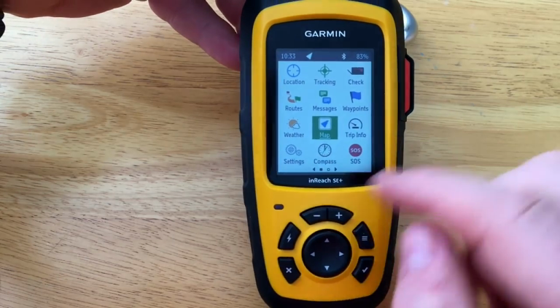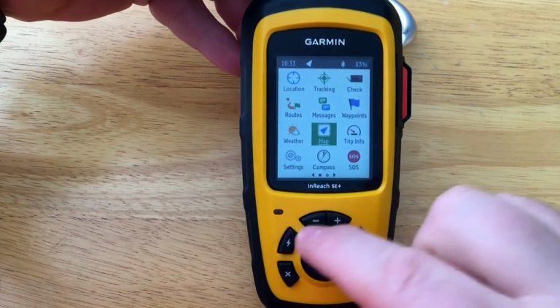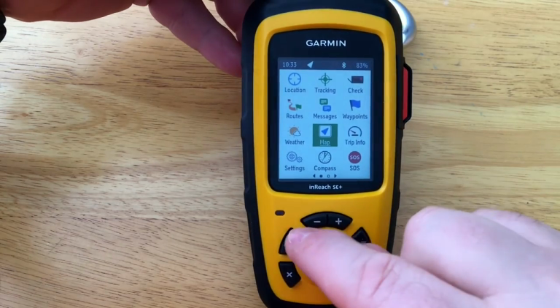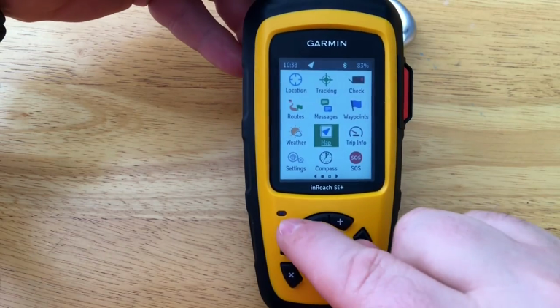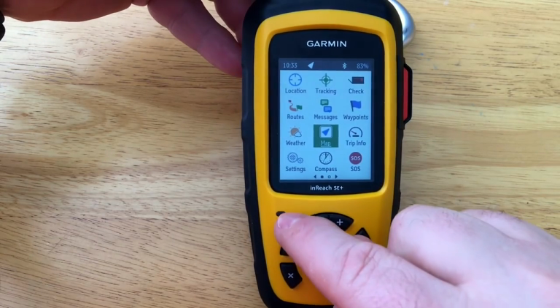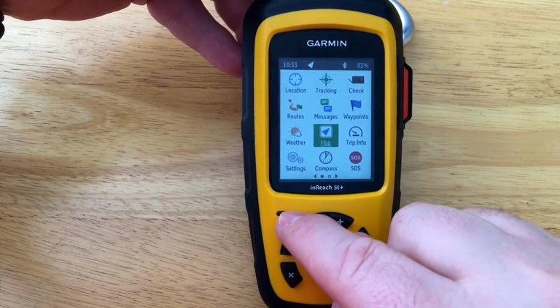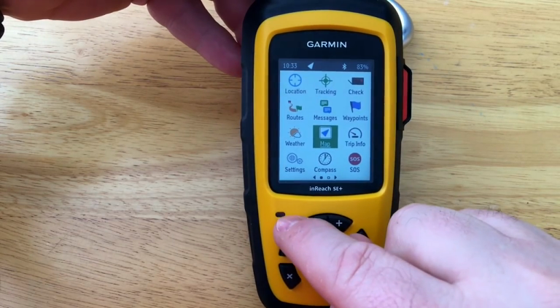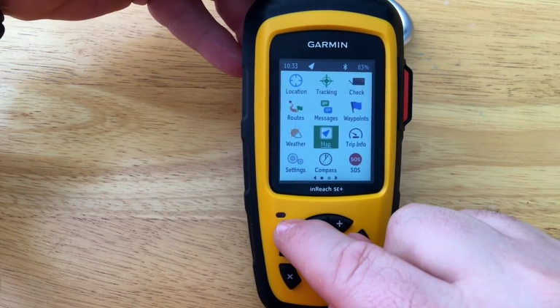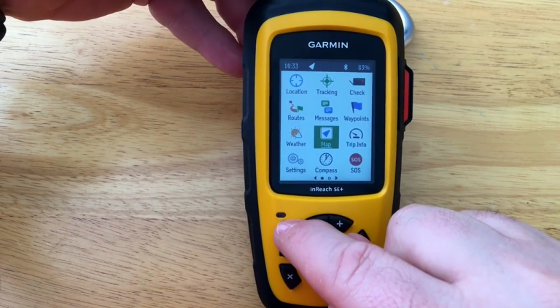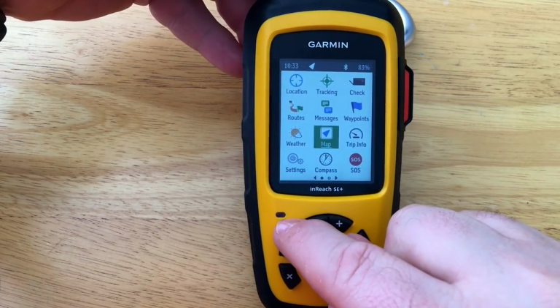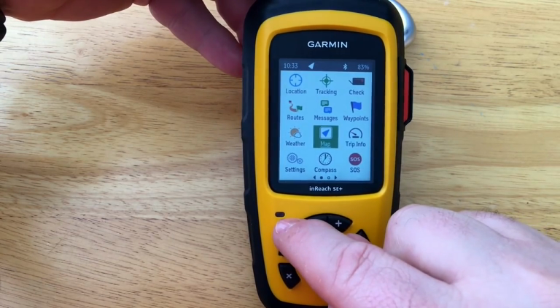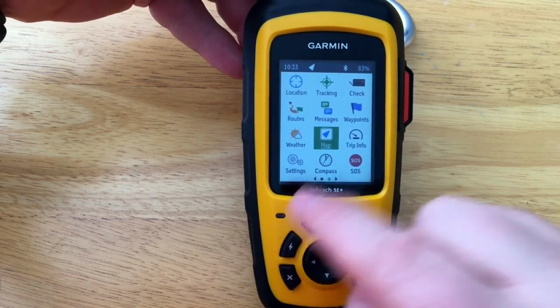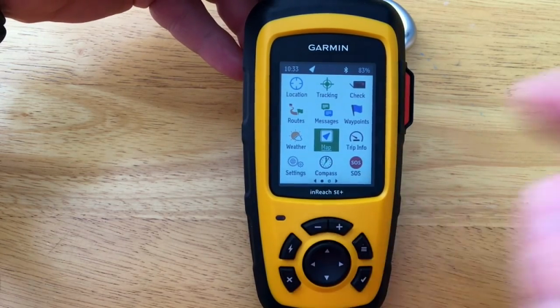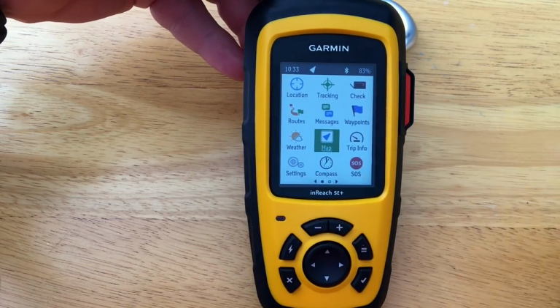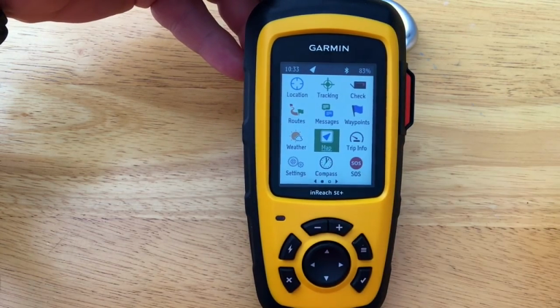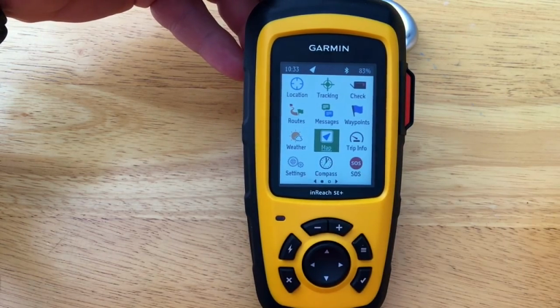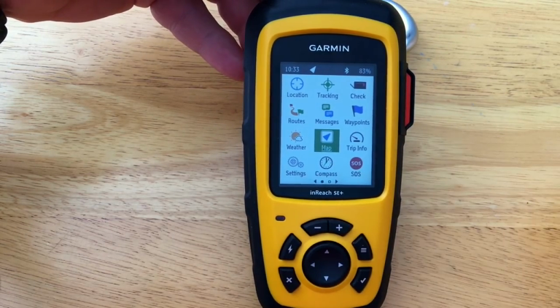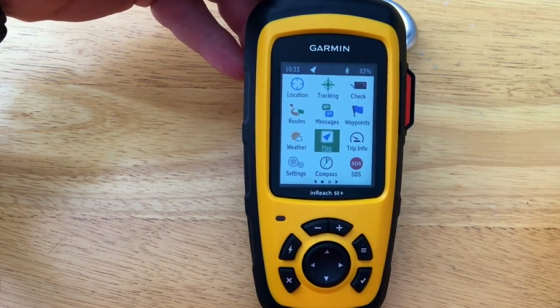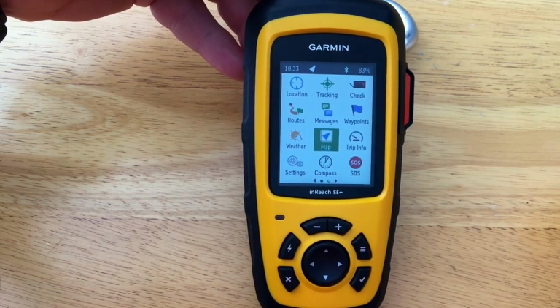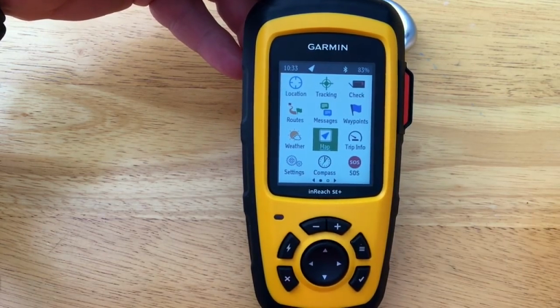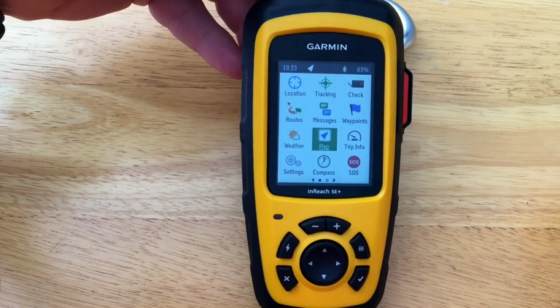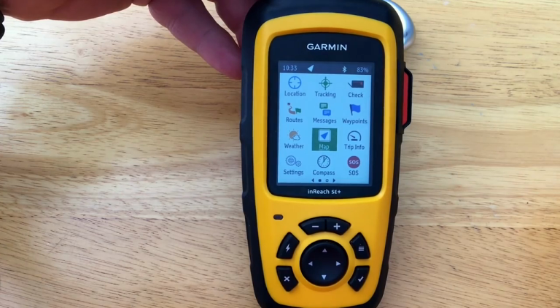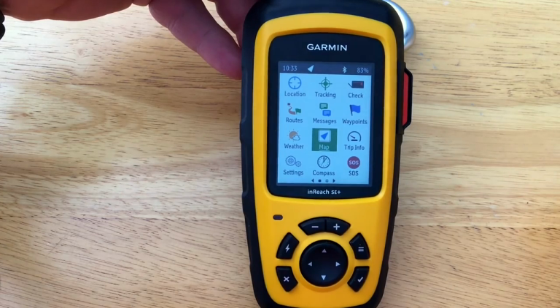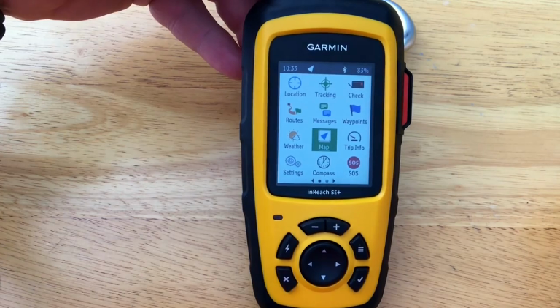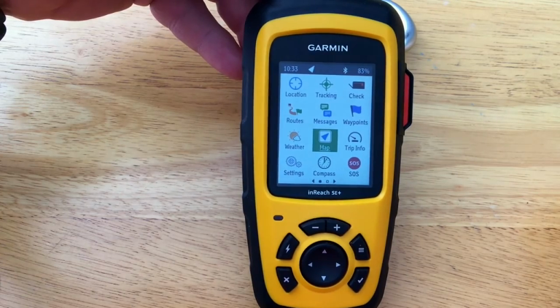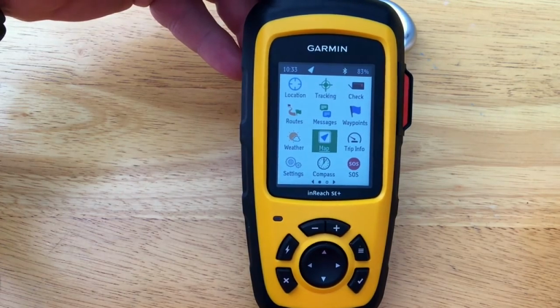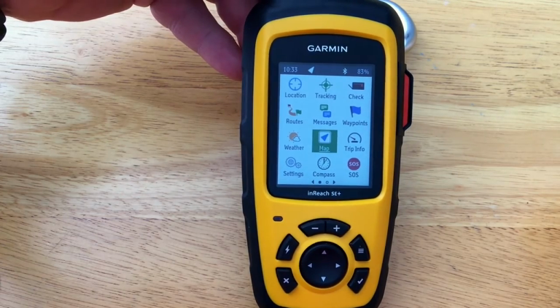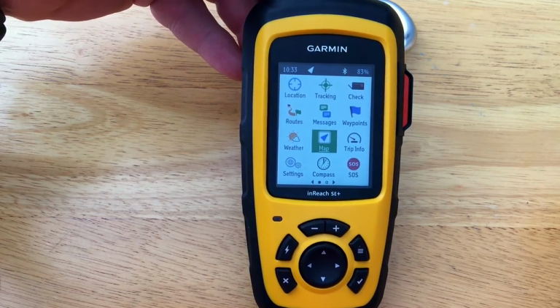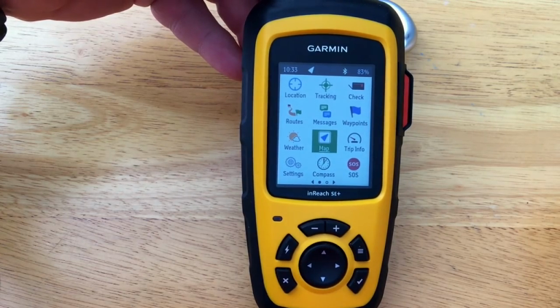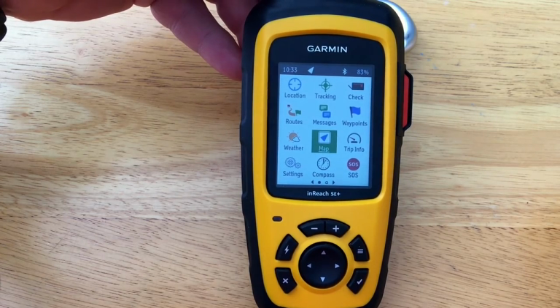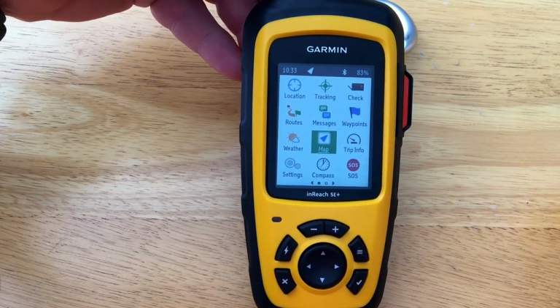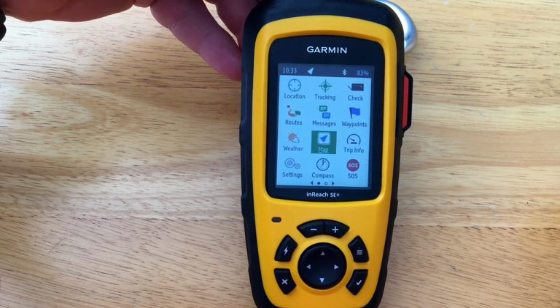We also have our LED light. Red or green will be the two different types of flashing colors.